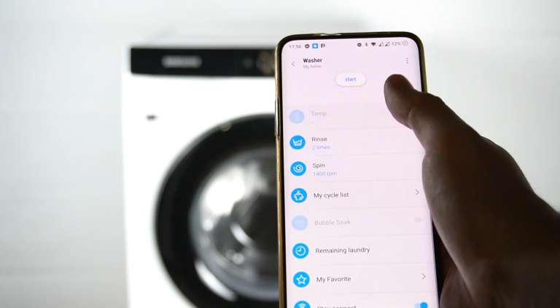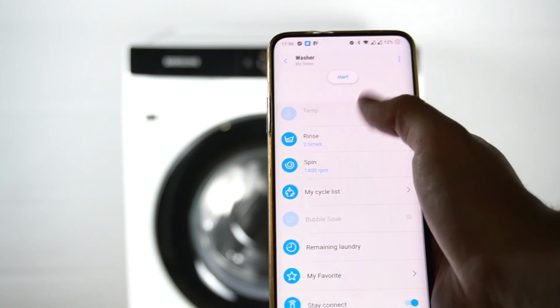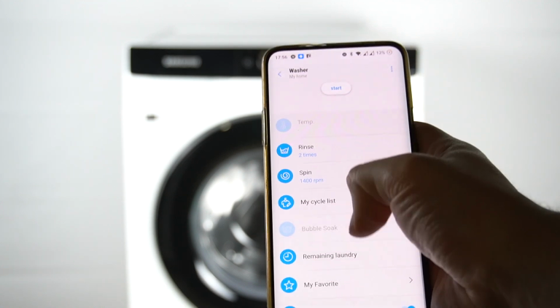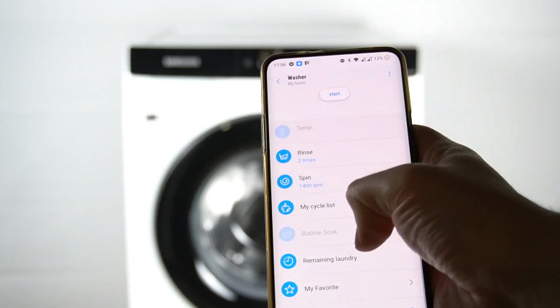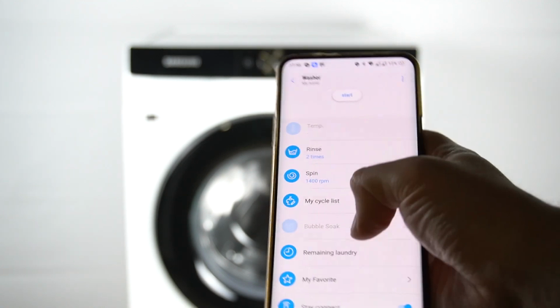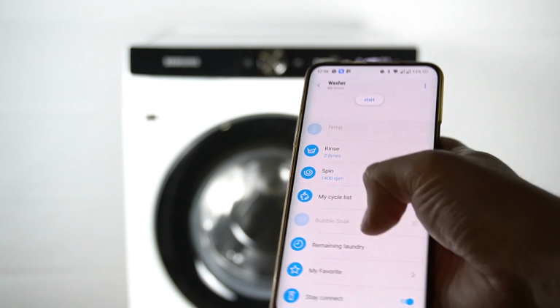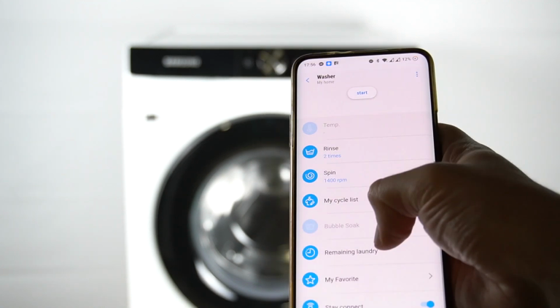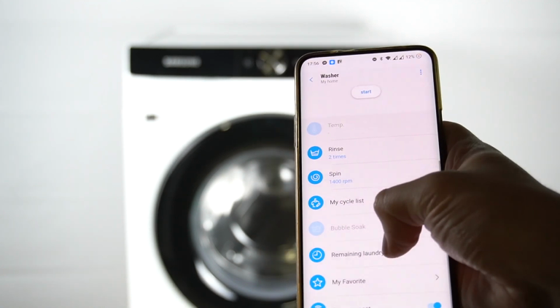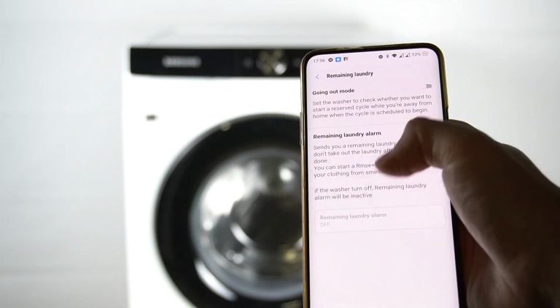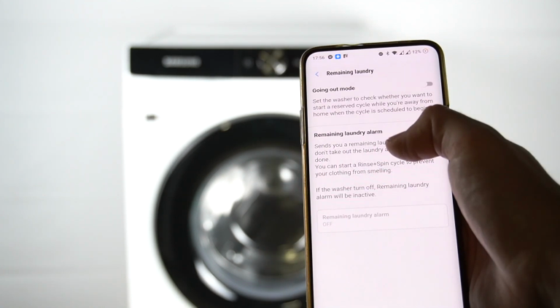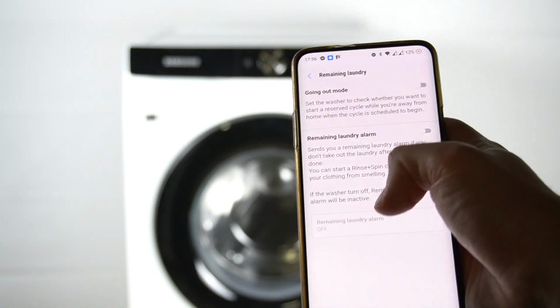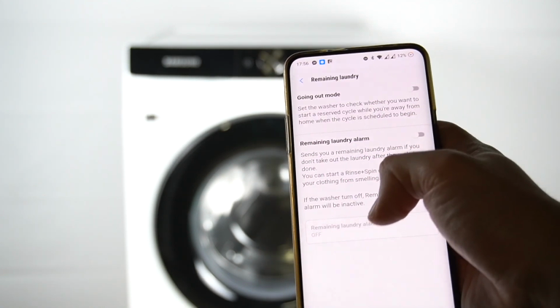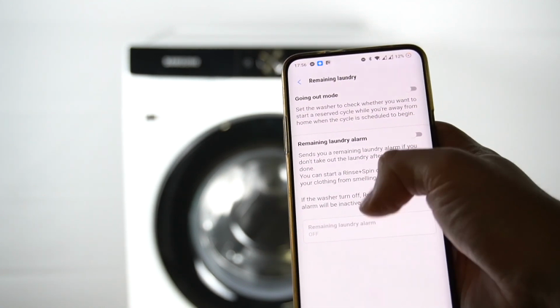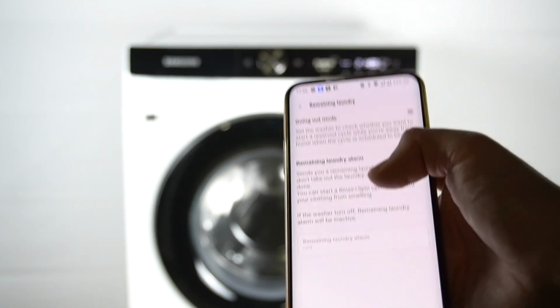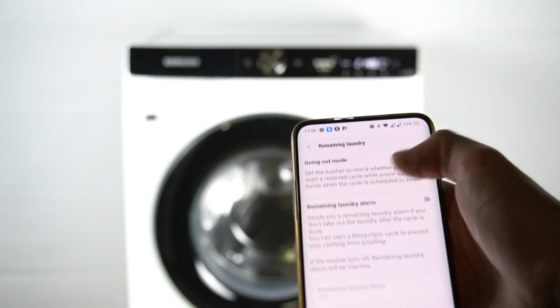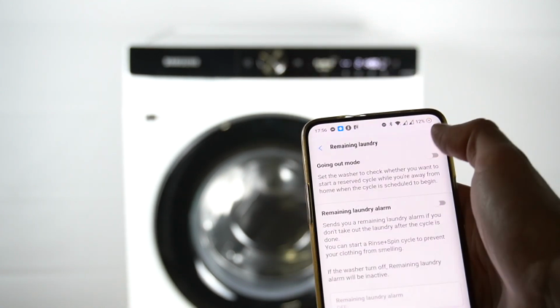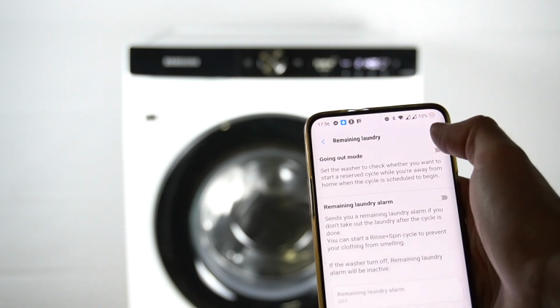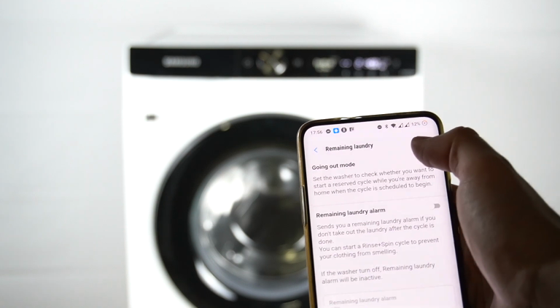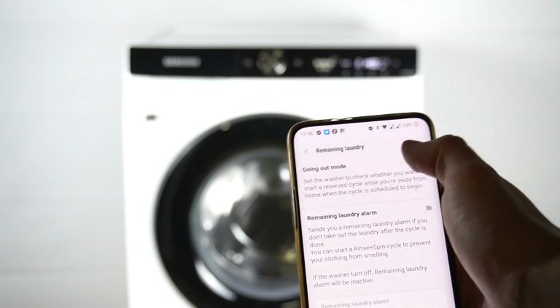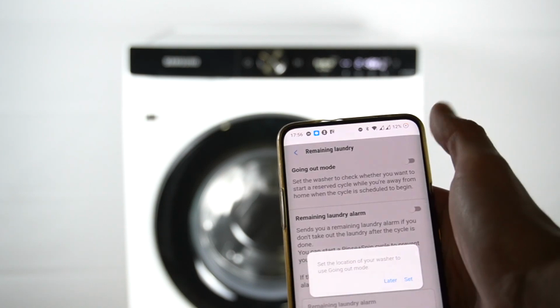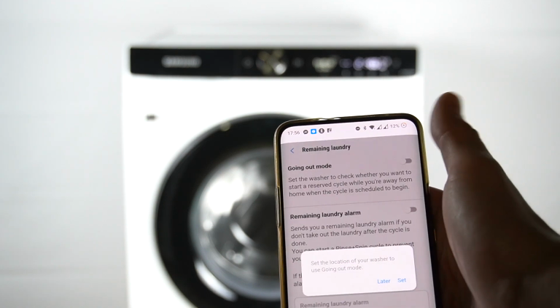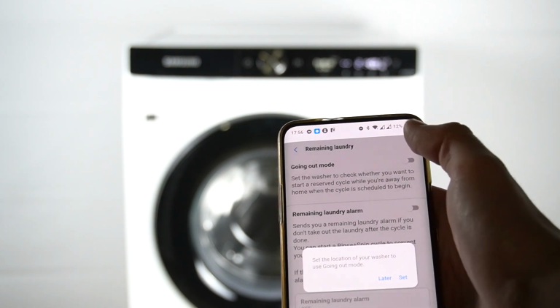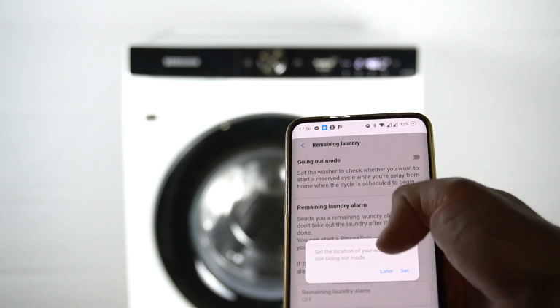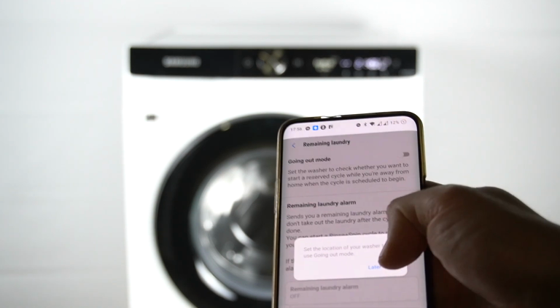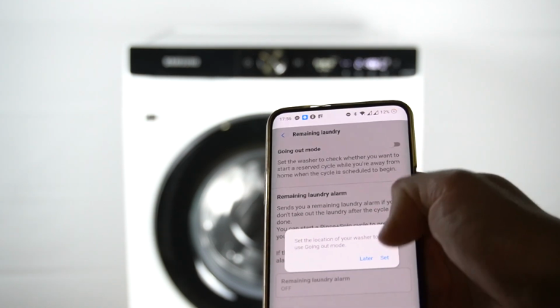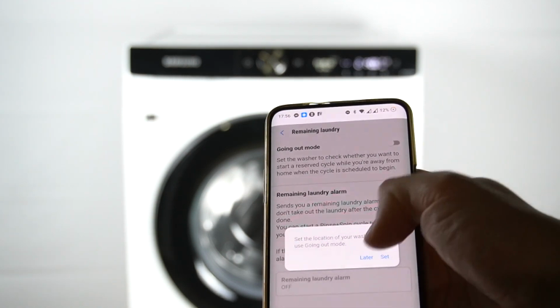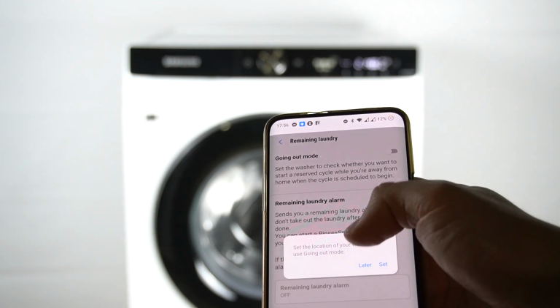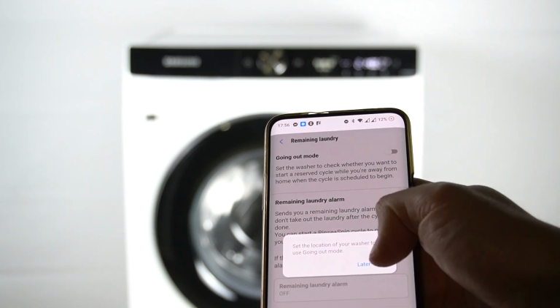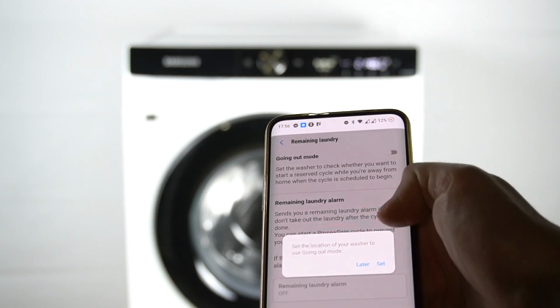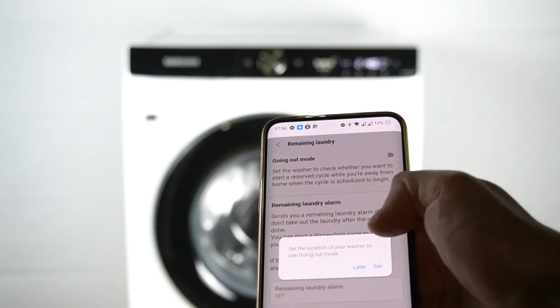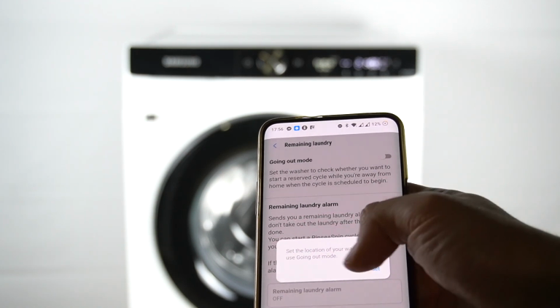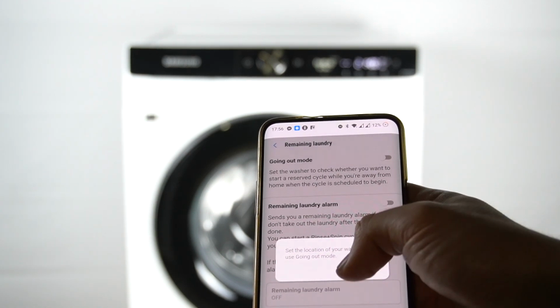Now click on the remaining laundry and turn on going out mode. Choose a lighter or the set.